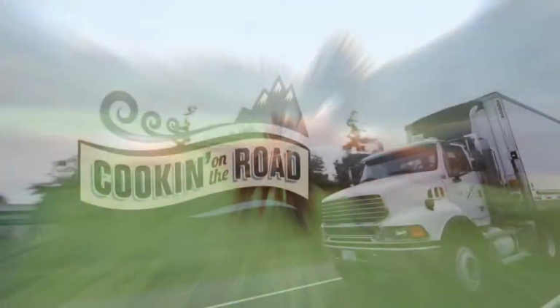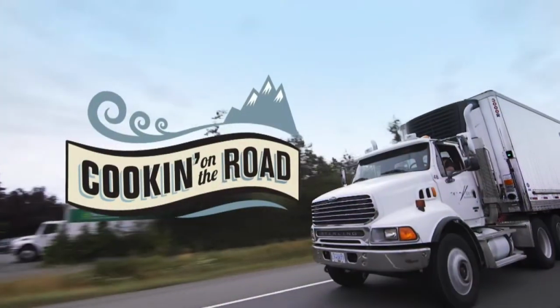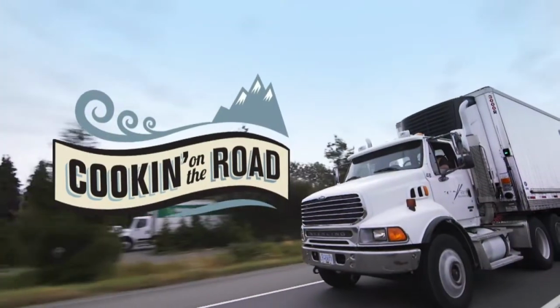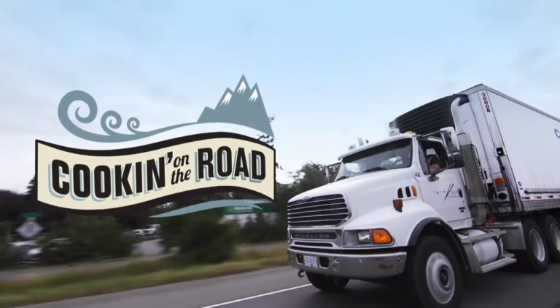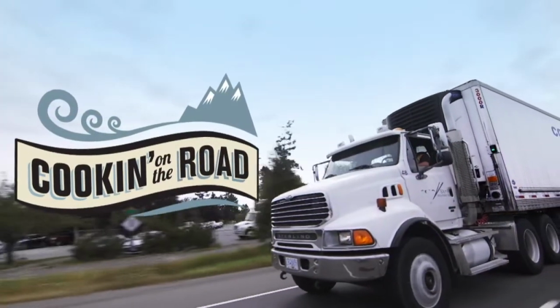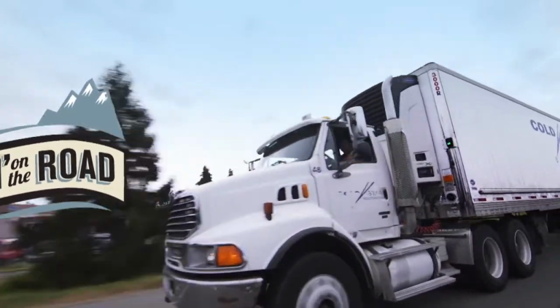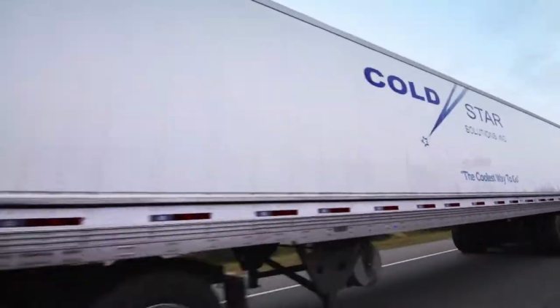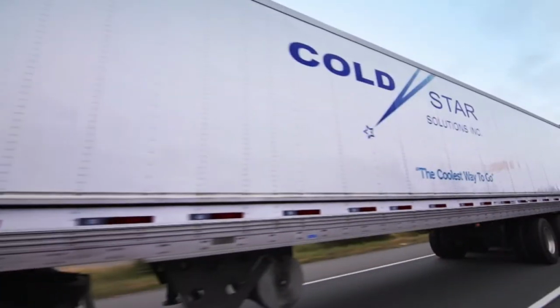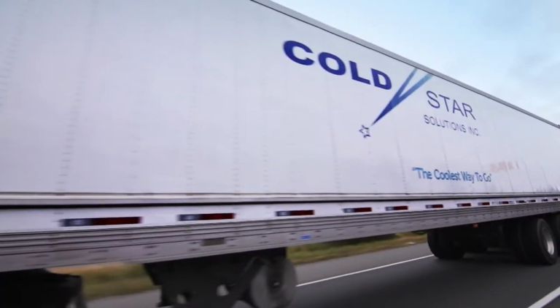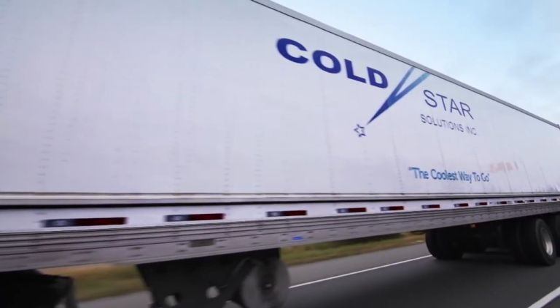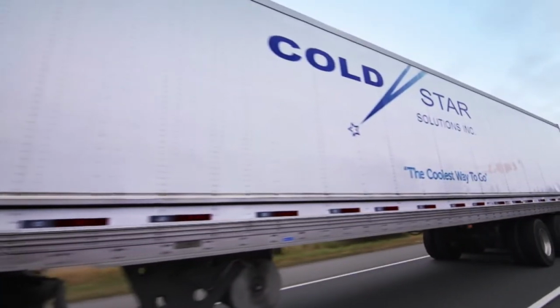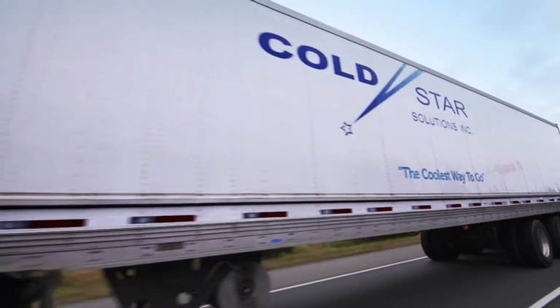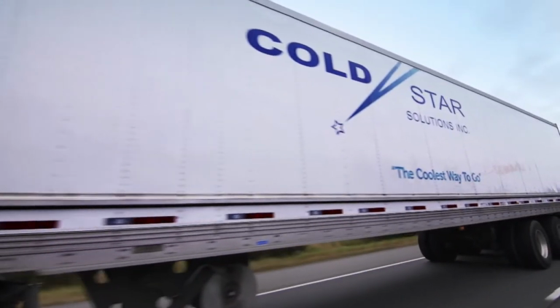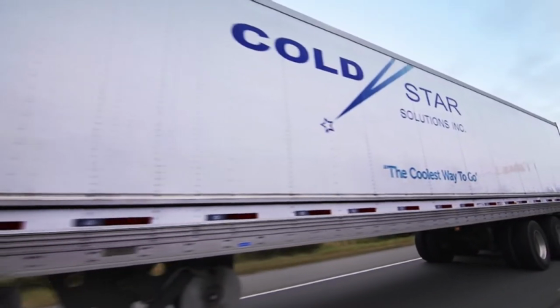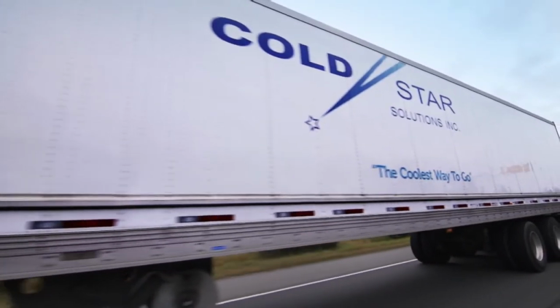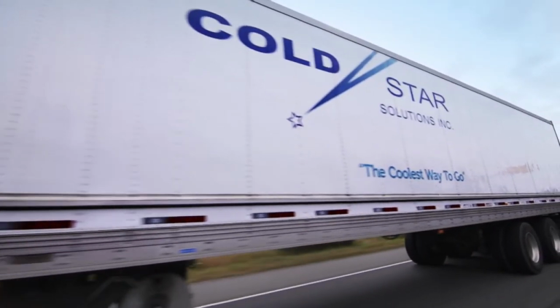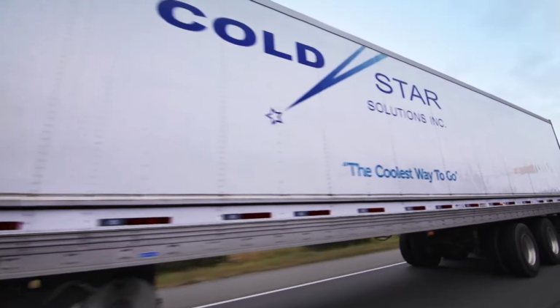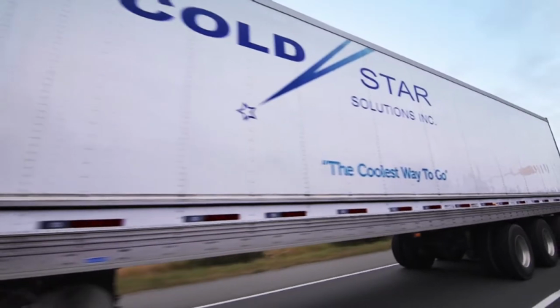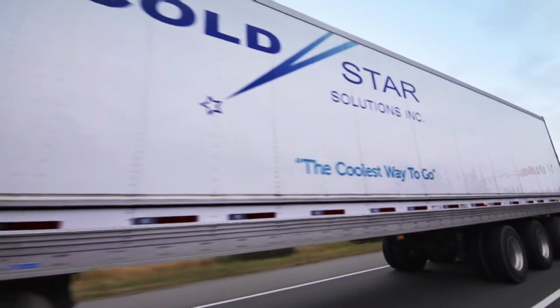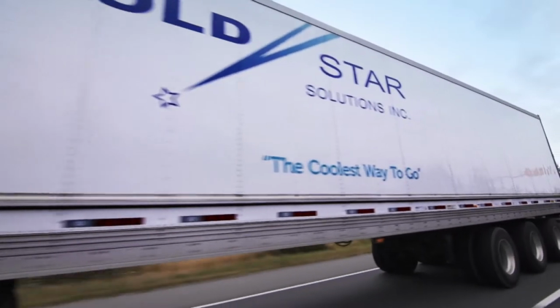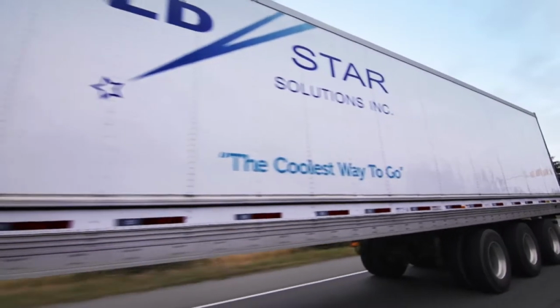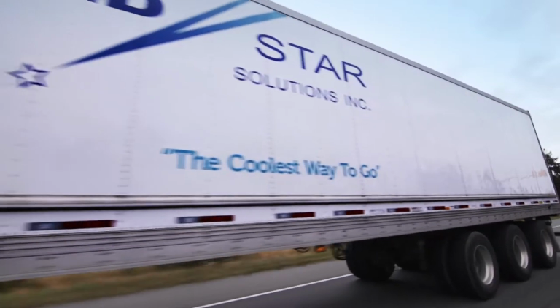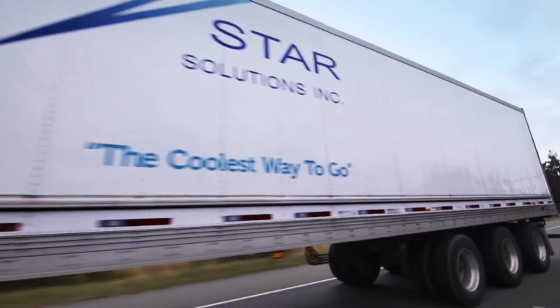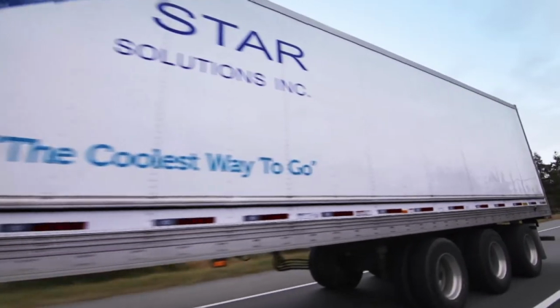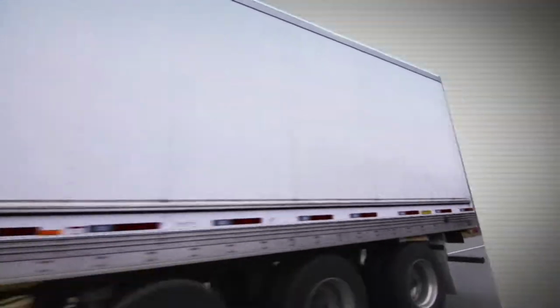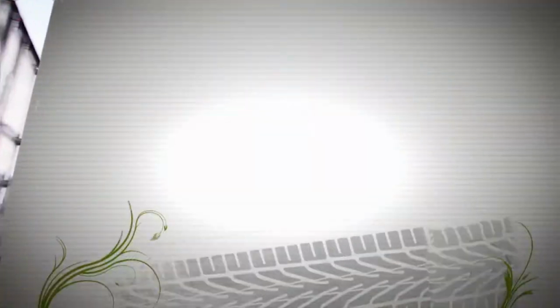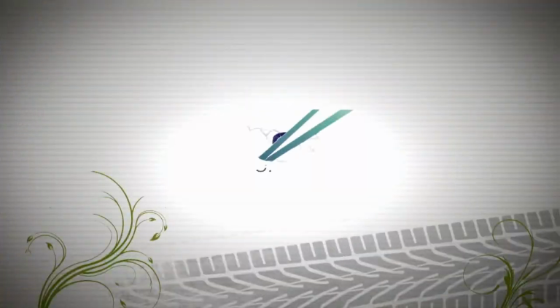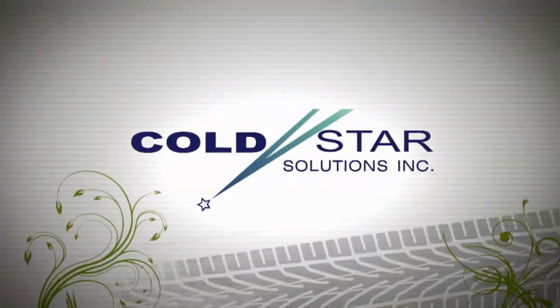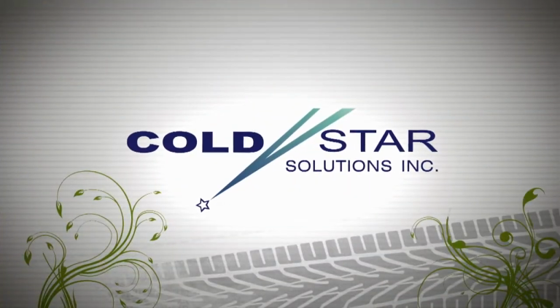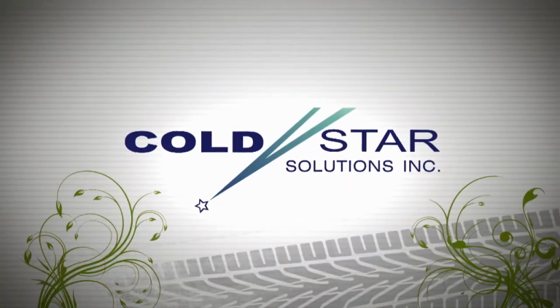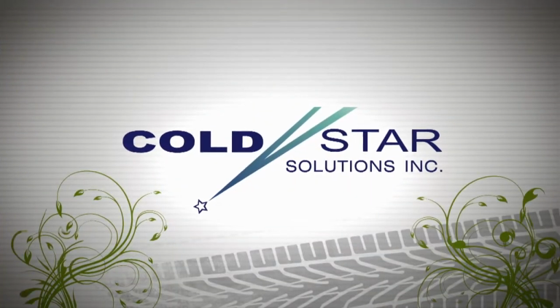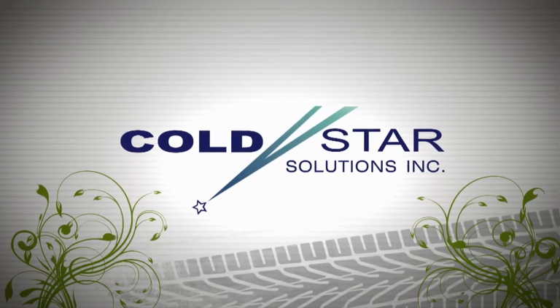Cooking on the Road is brought to you by Cold Star Solutions, an integral part of Vancouver Island's grocery supply chain for 20 years.